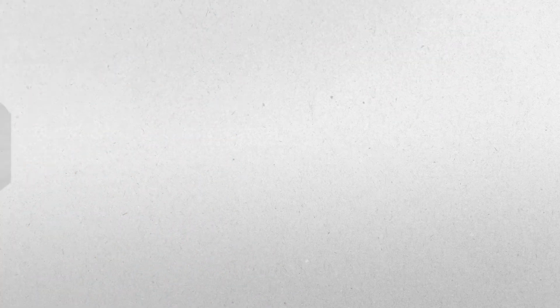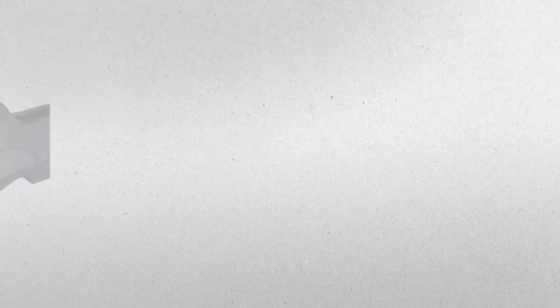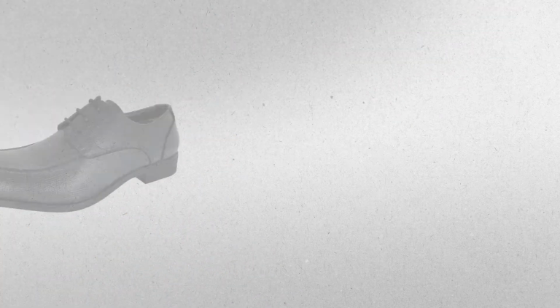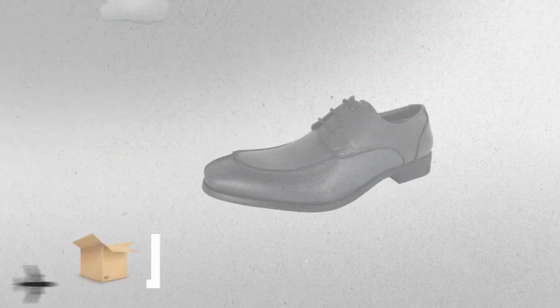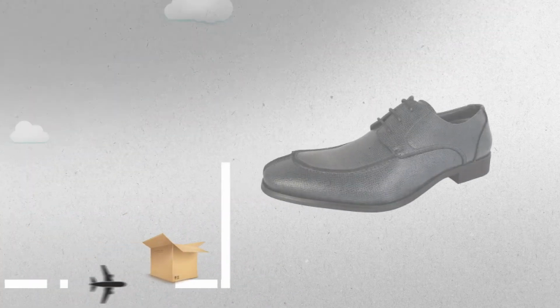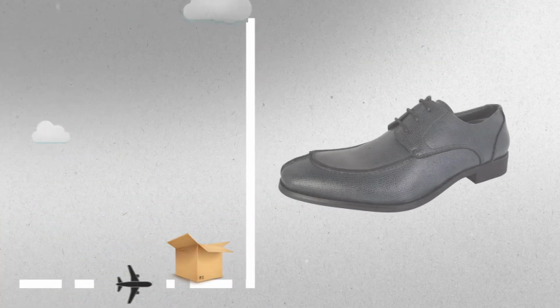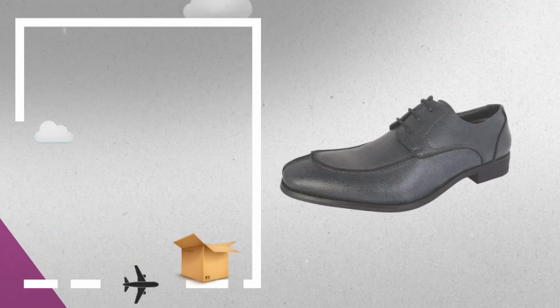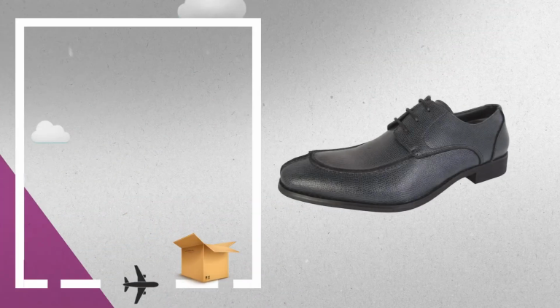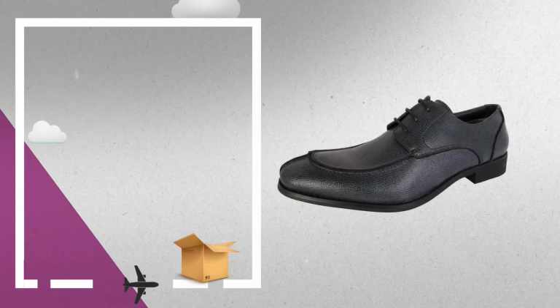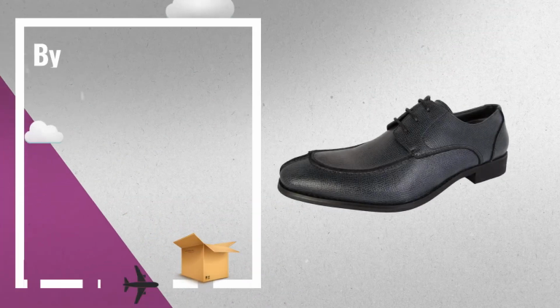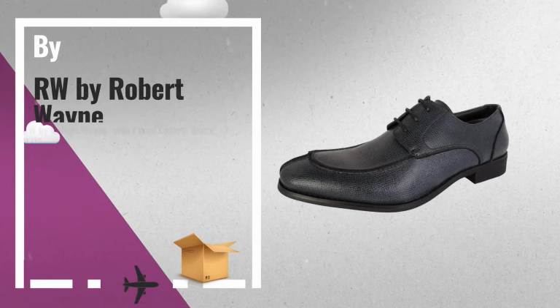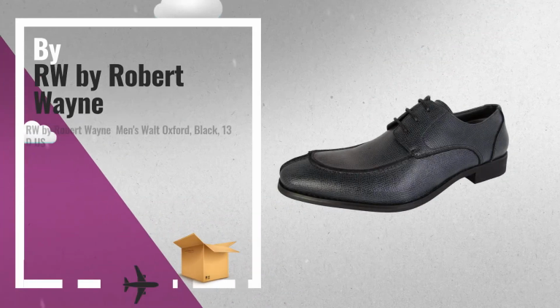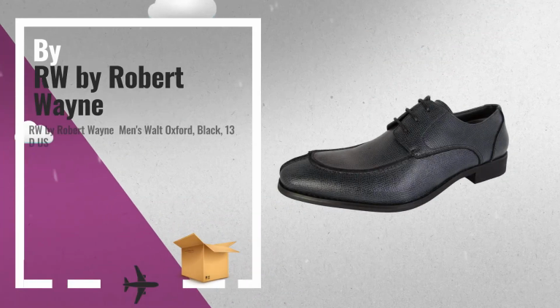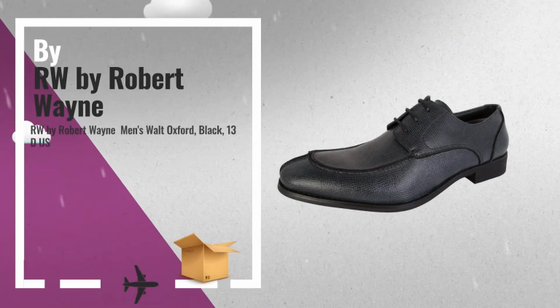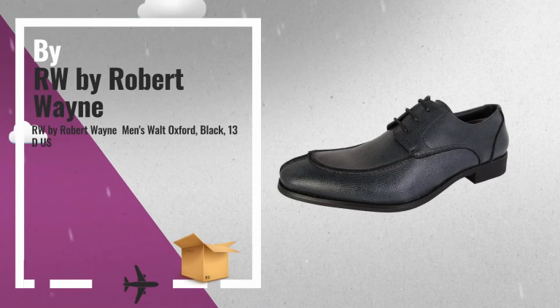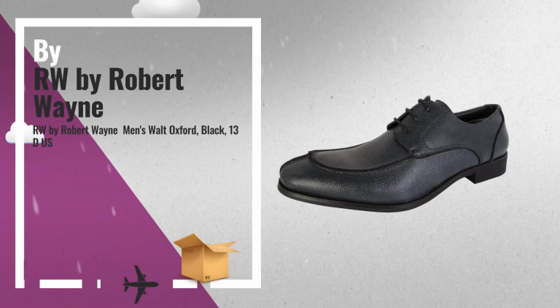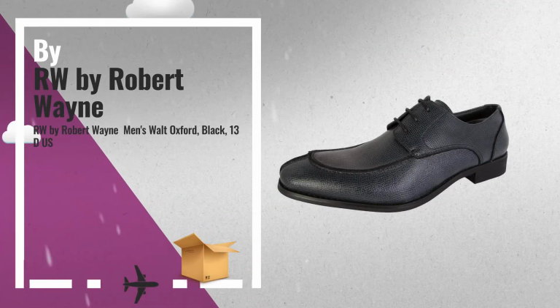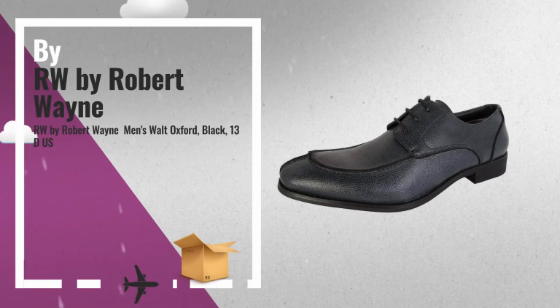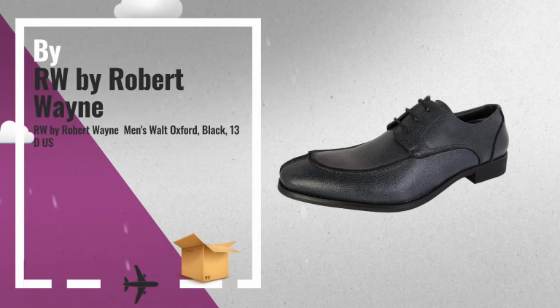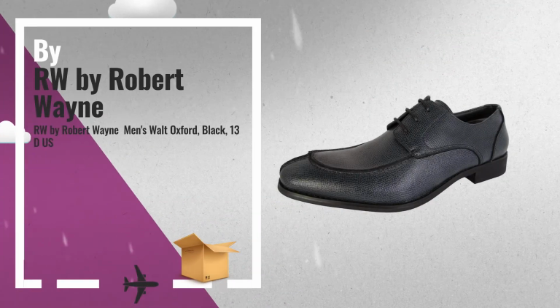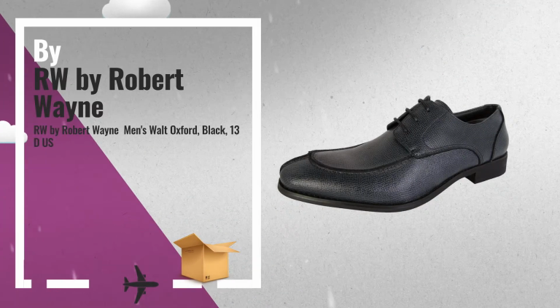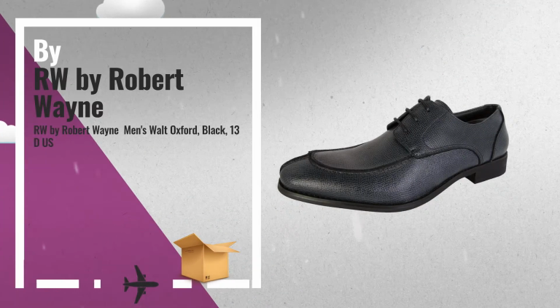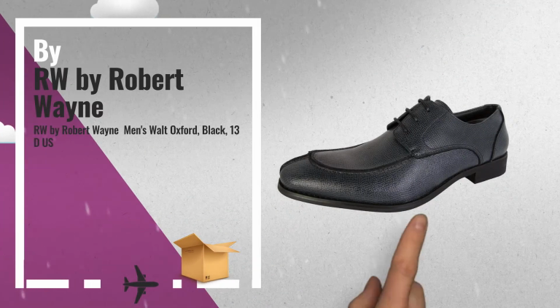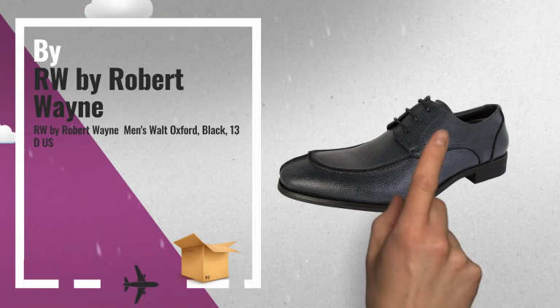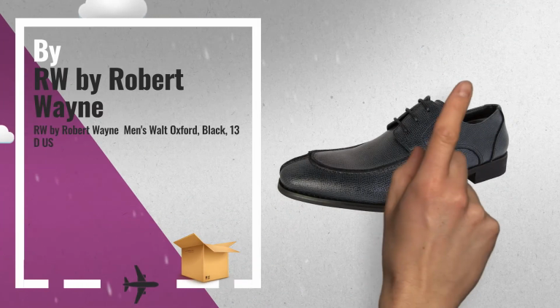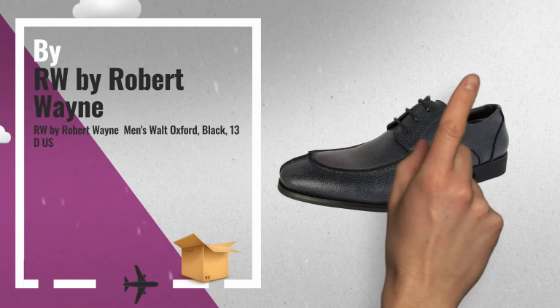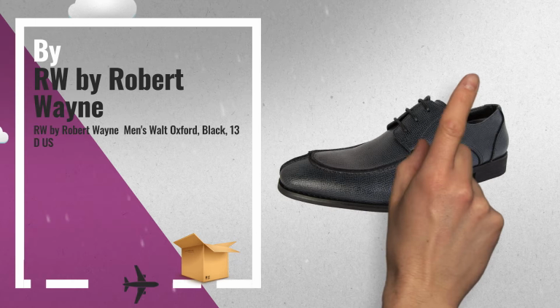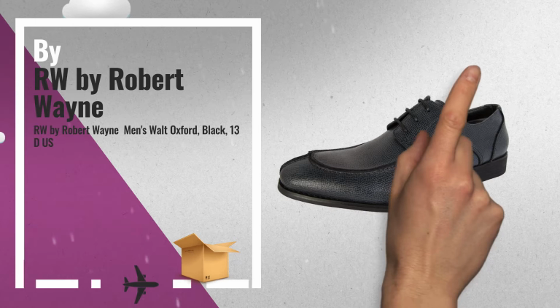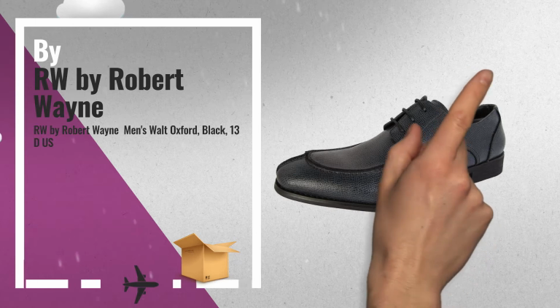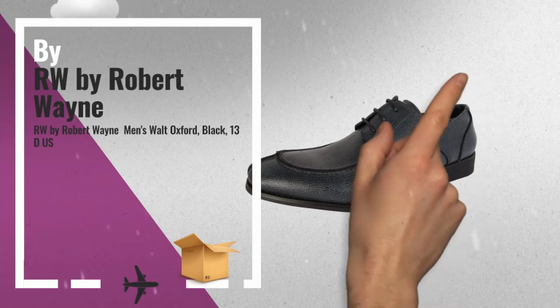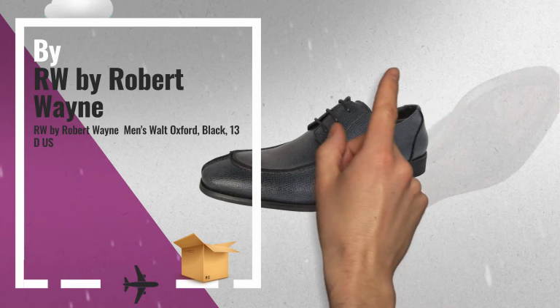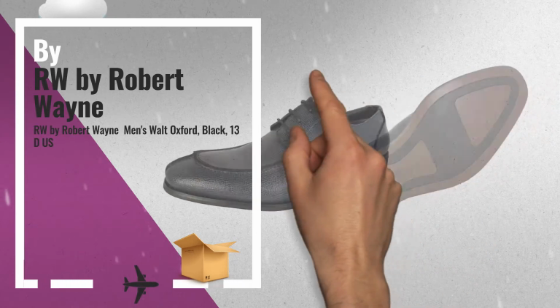Number 4: Robert Wayne Men's Walt Oxford, Black.